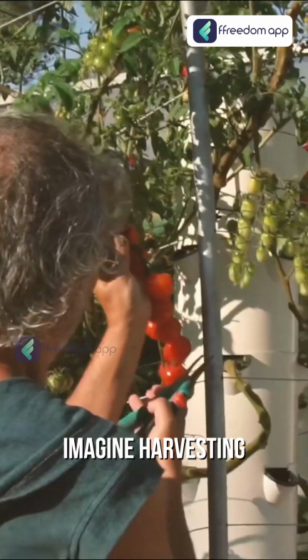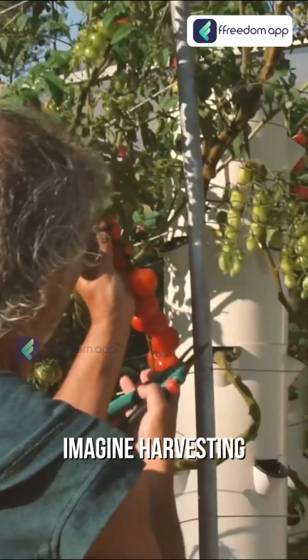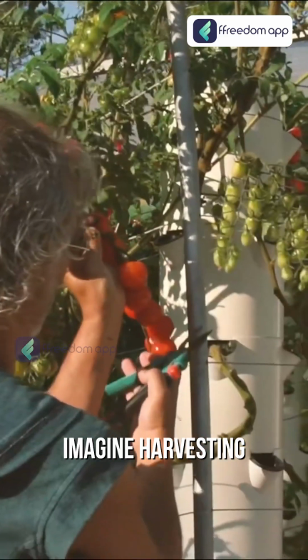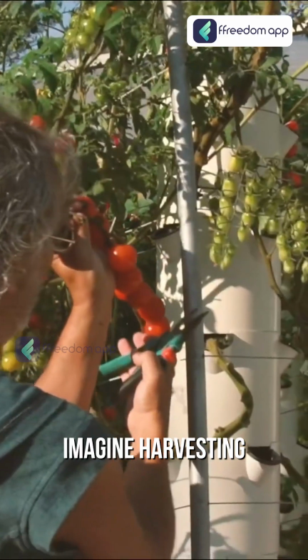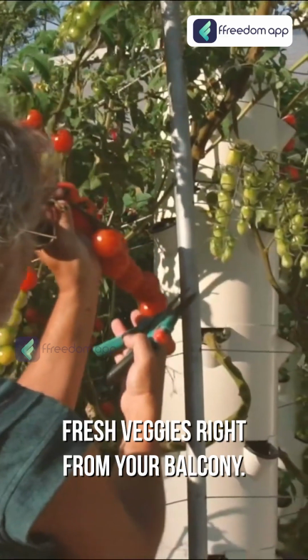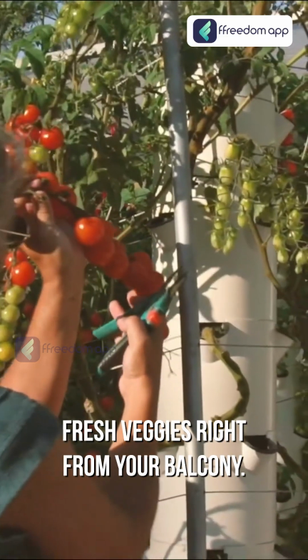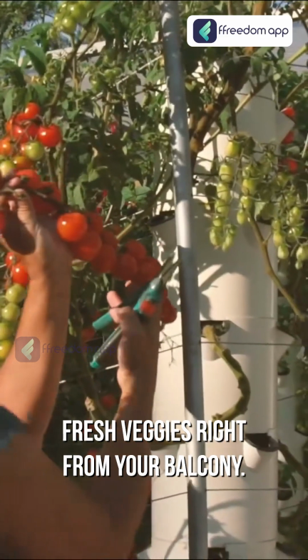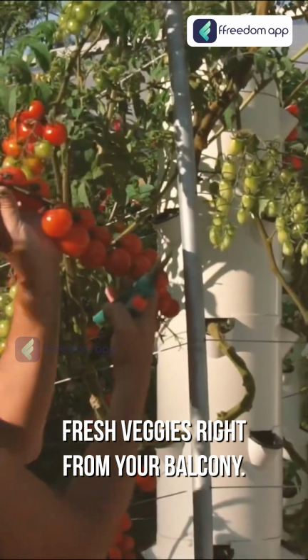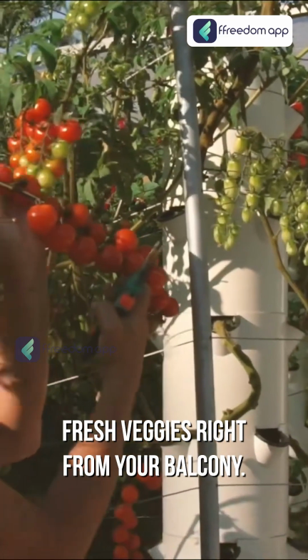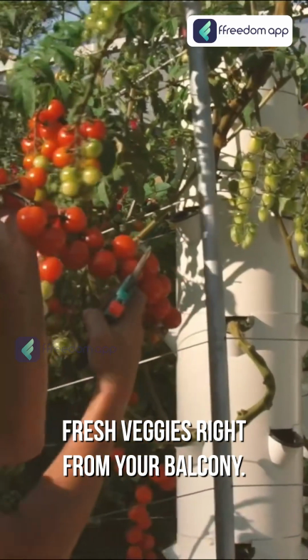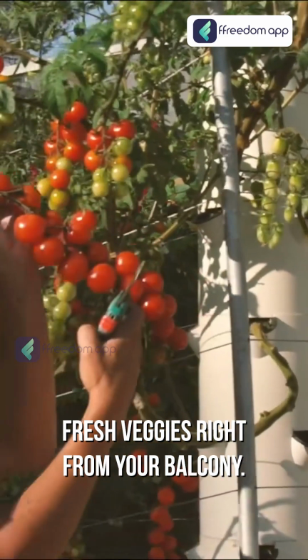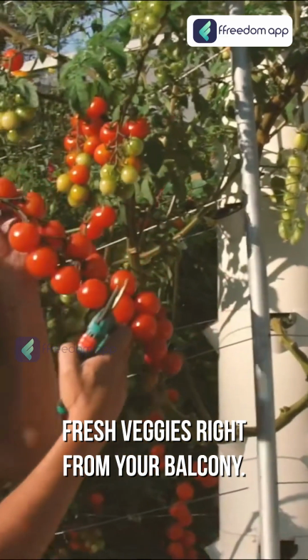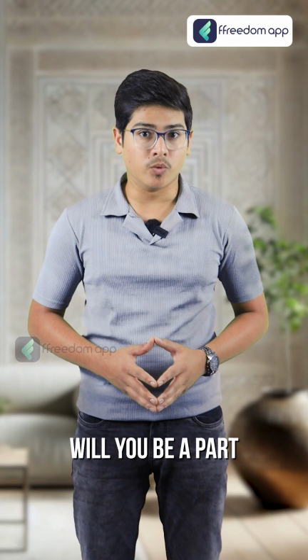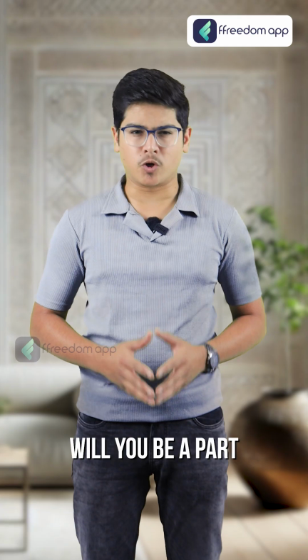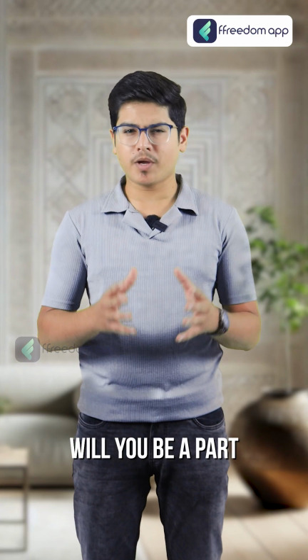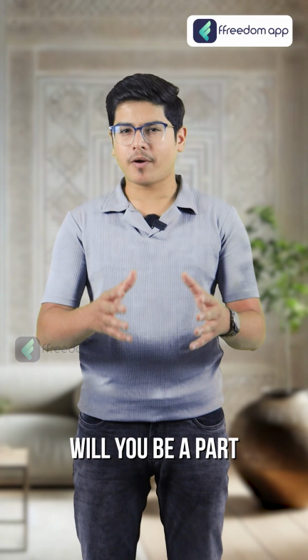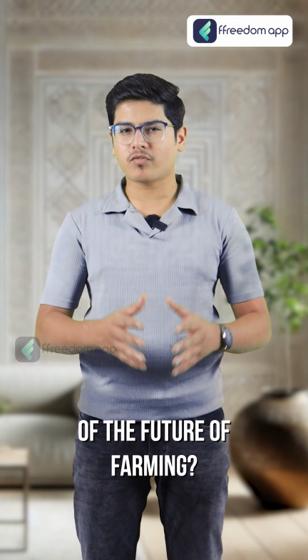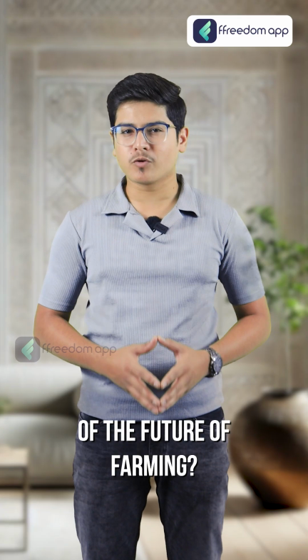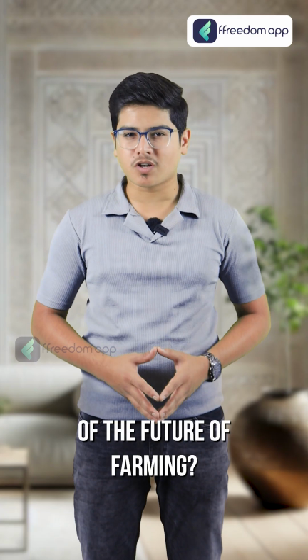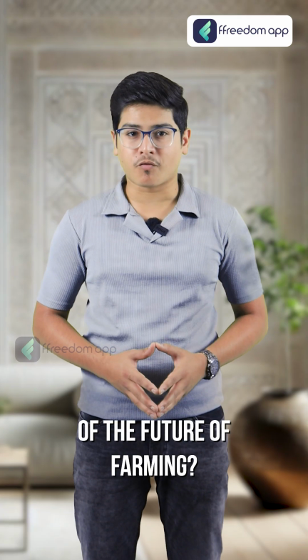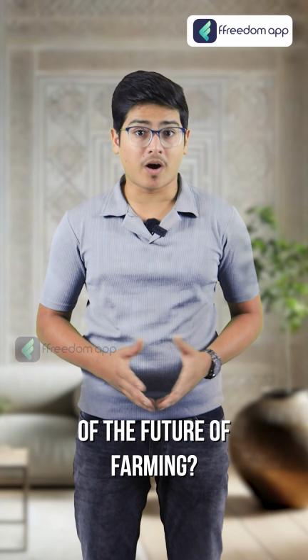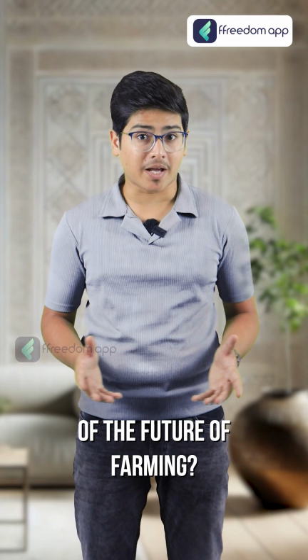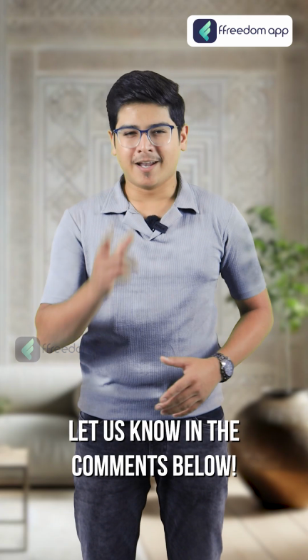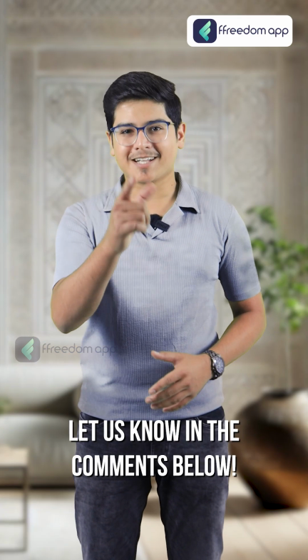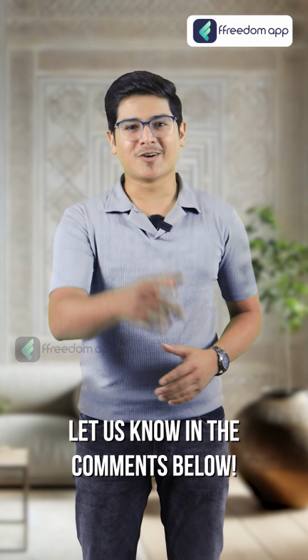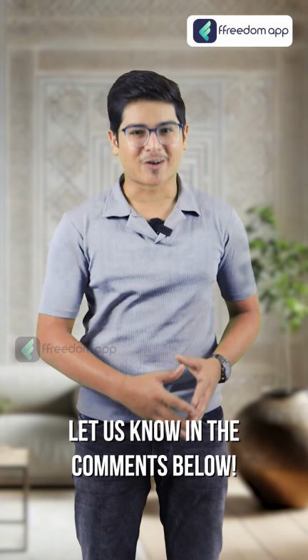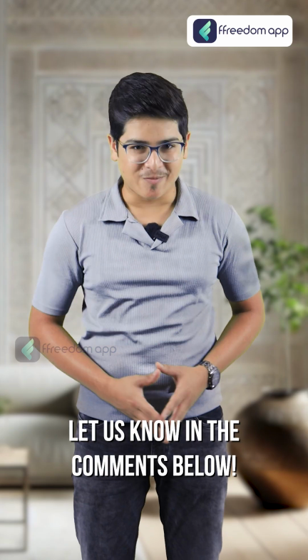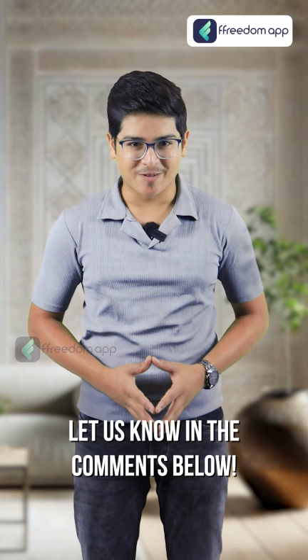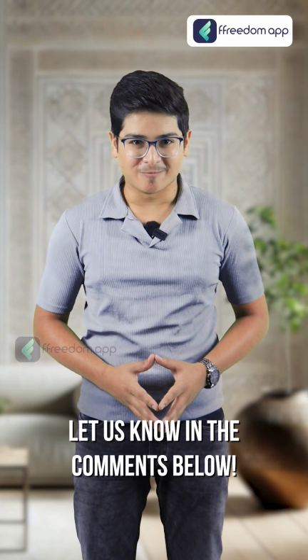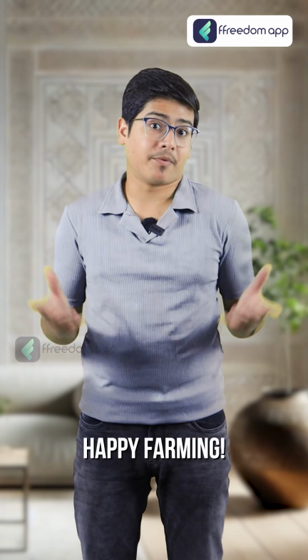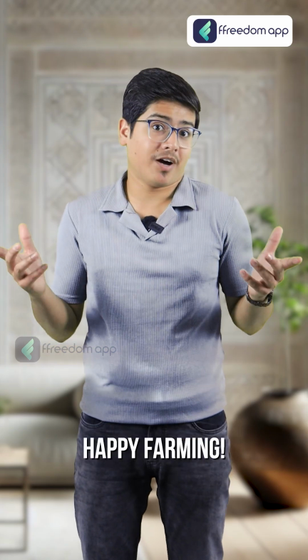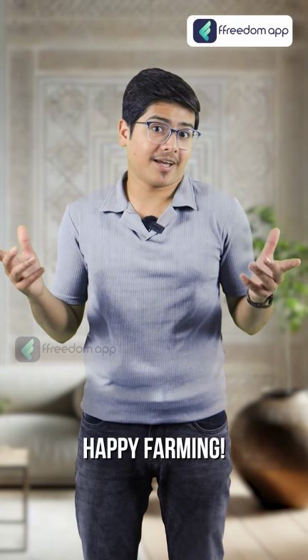Imagine harvesting fresh veggies right from your balcony. Will you be a part of the future of farming? Let us know in the comments below. Happy farming!